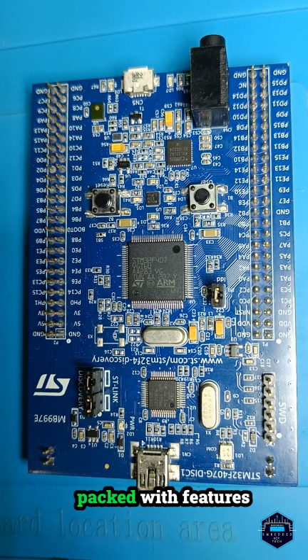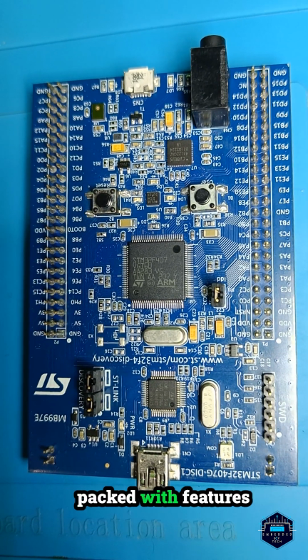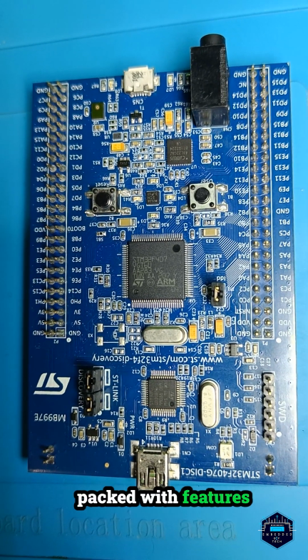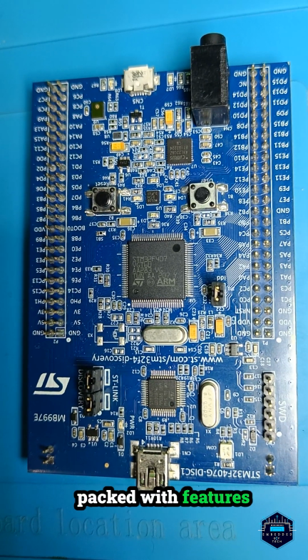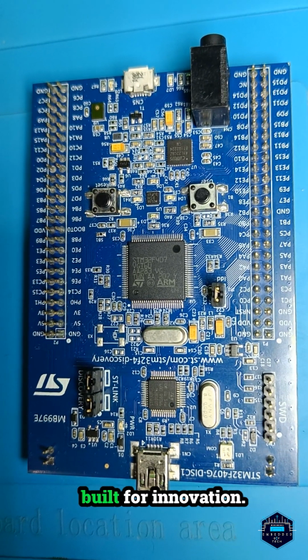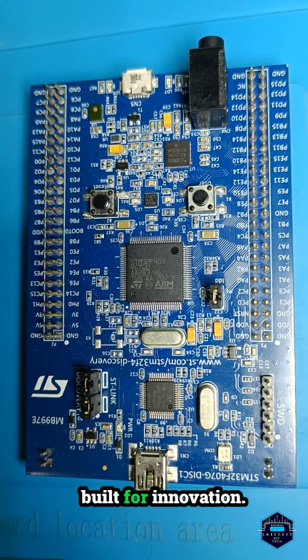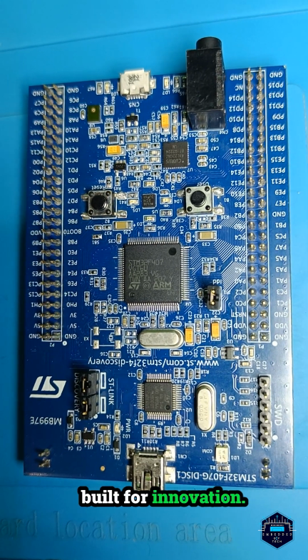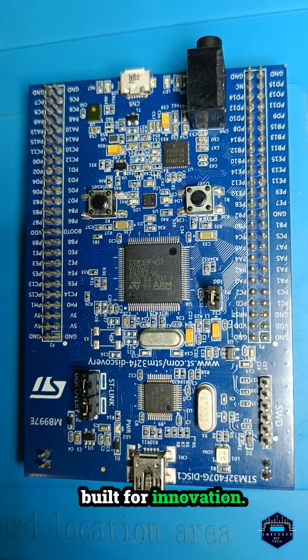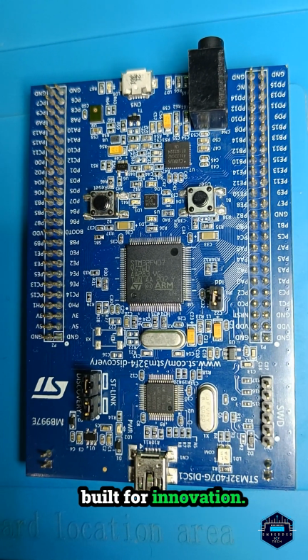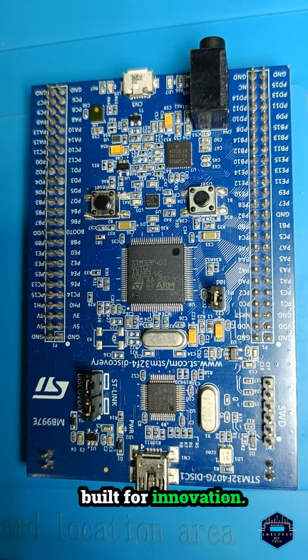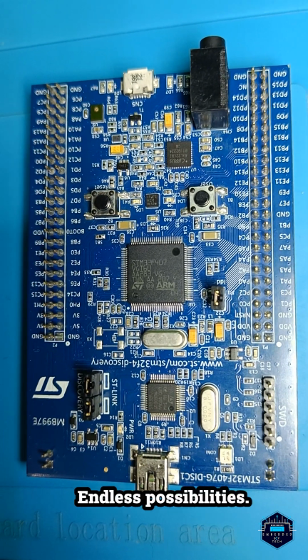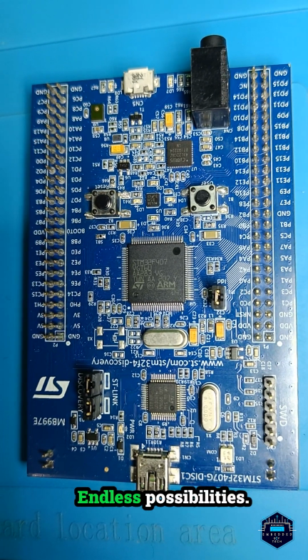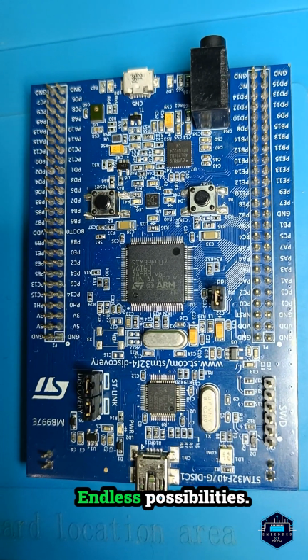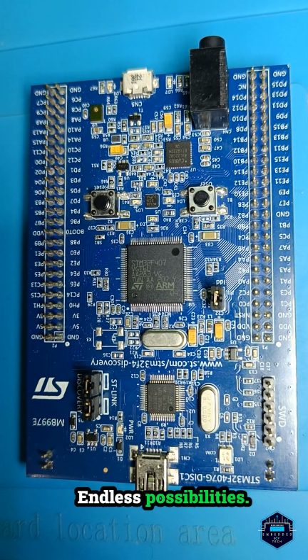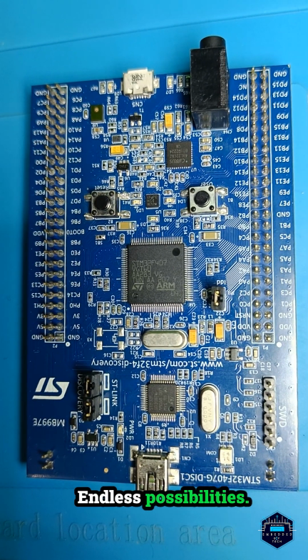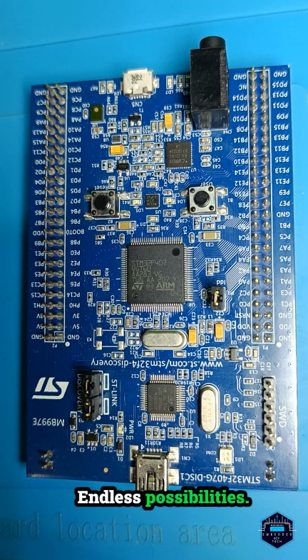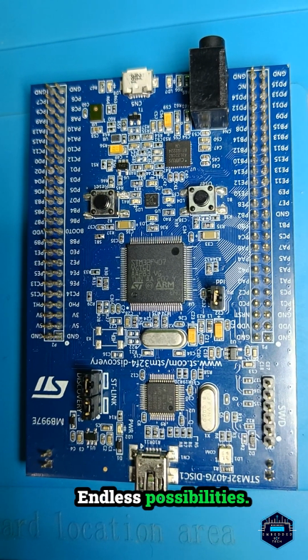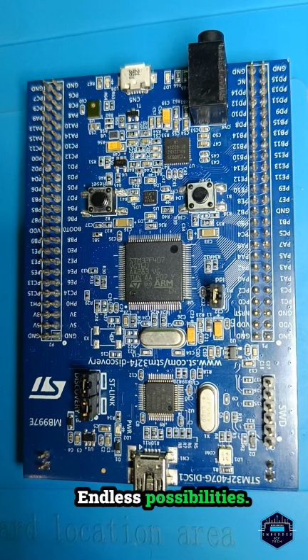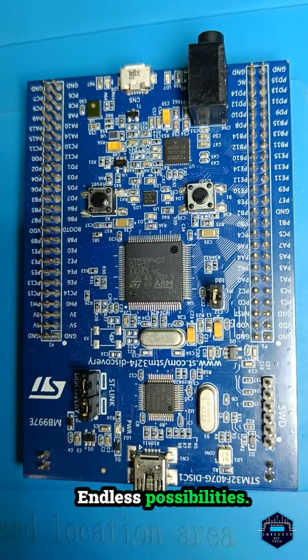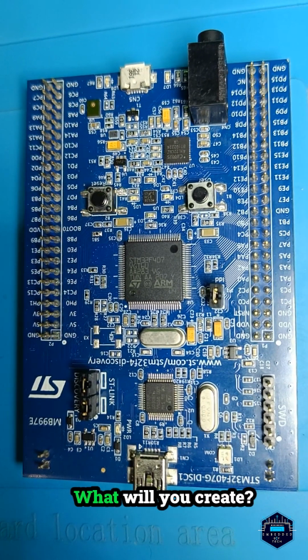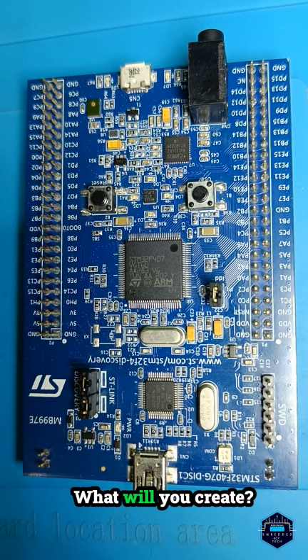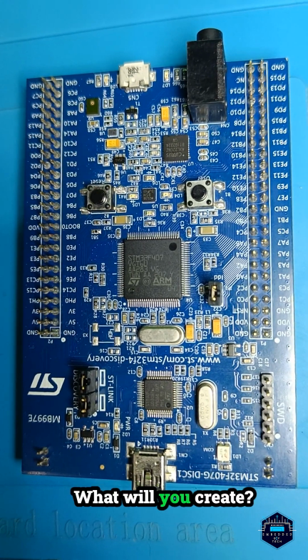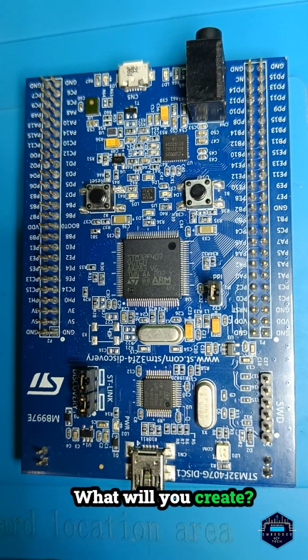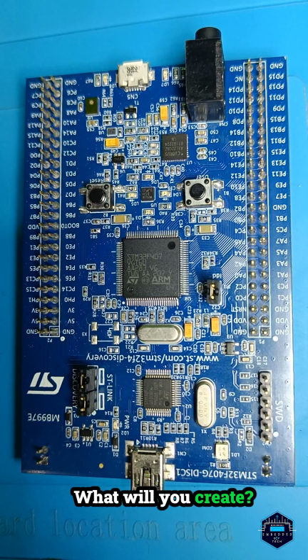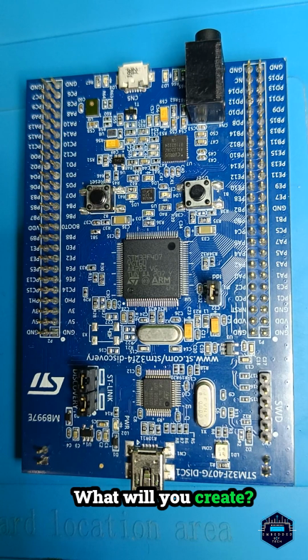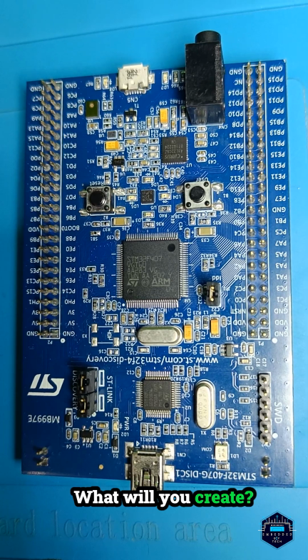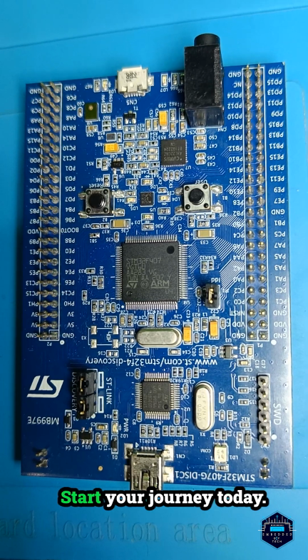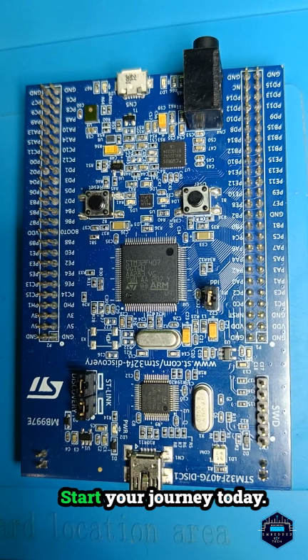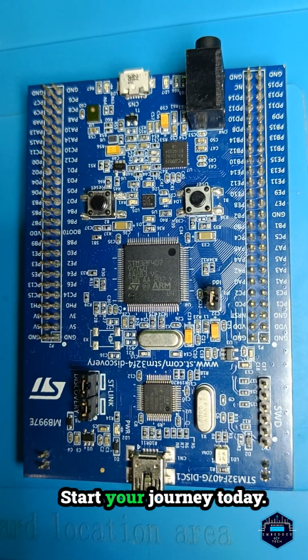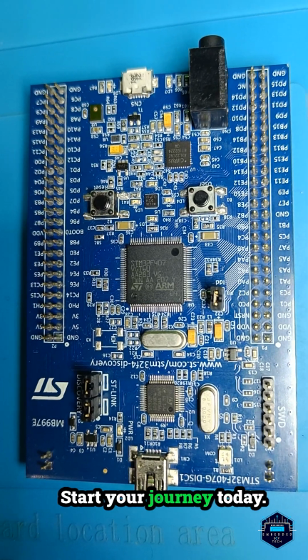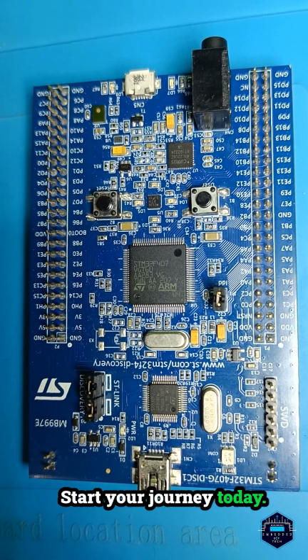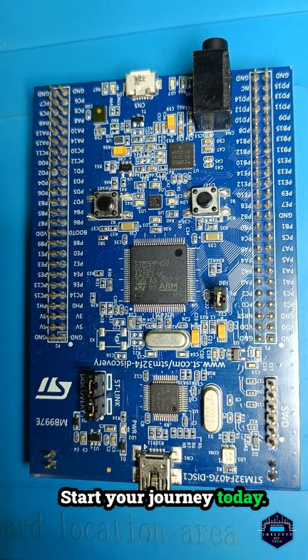Packed with features built for innovation — endless possibilities. What will you create? Start your journey today.